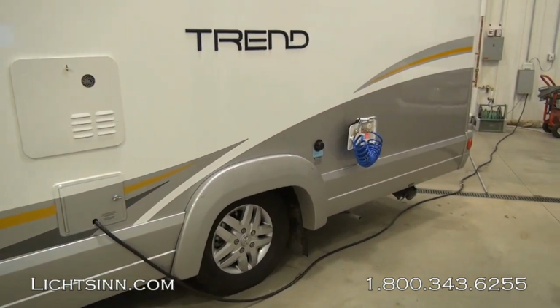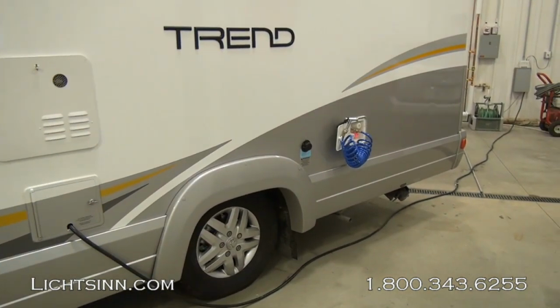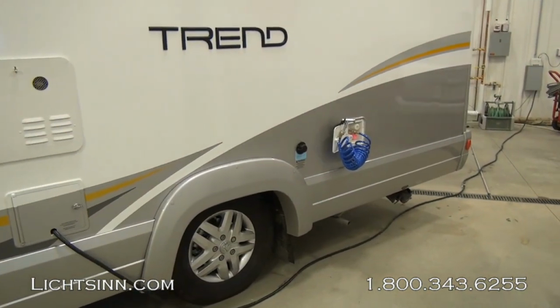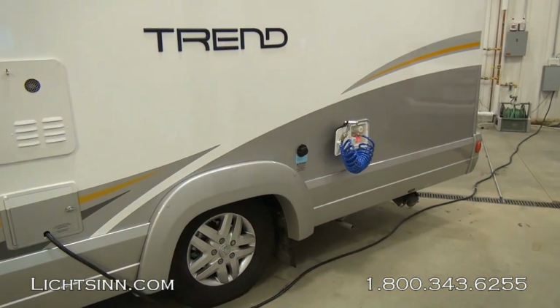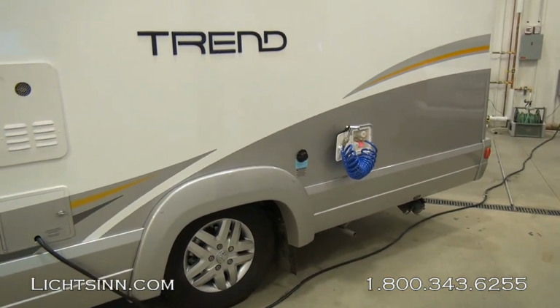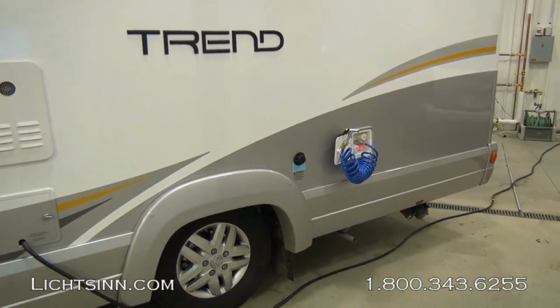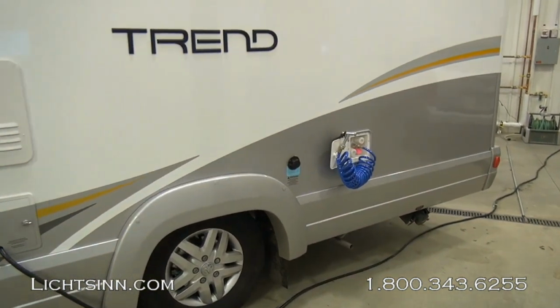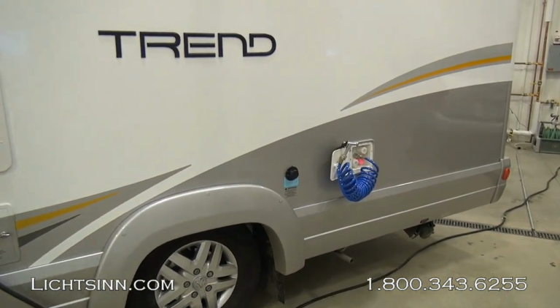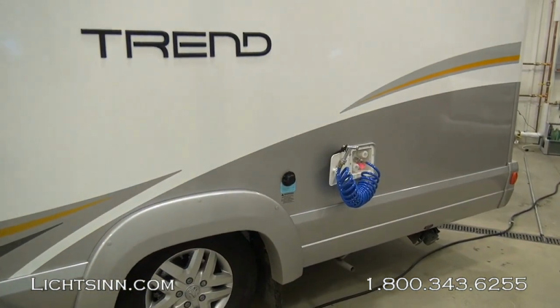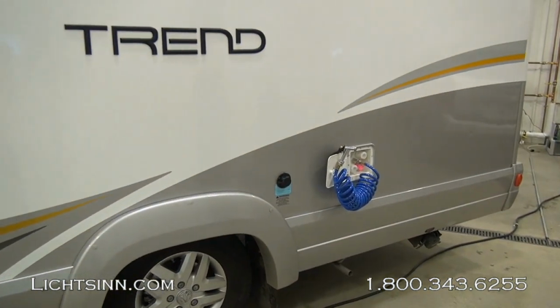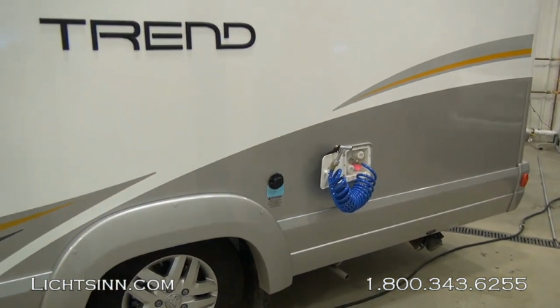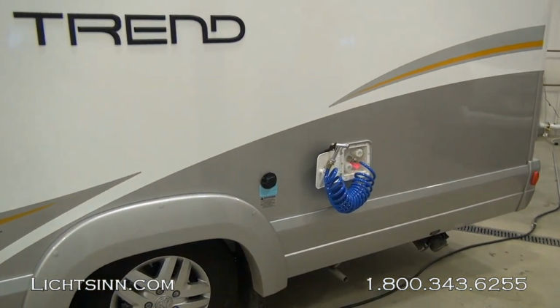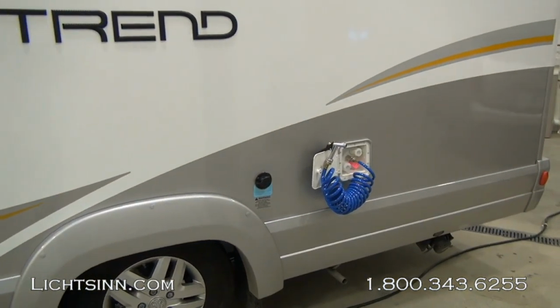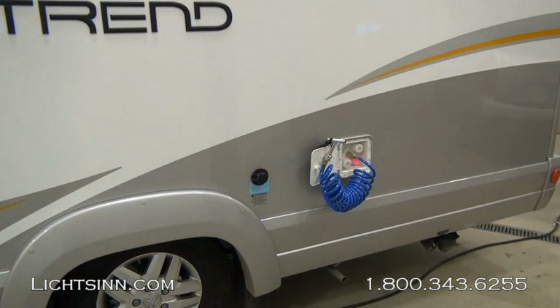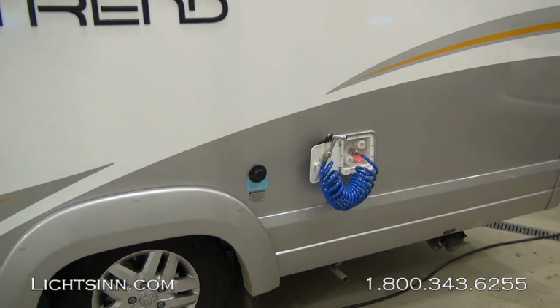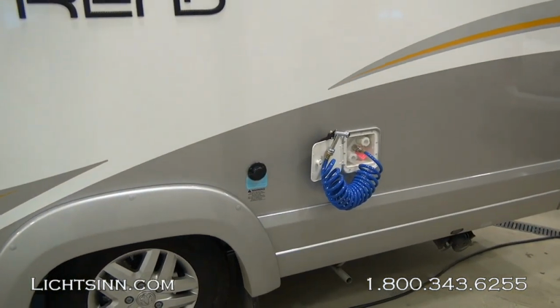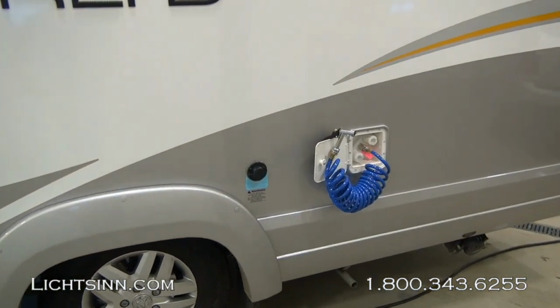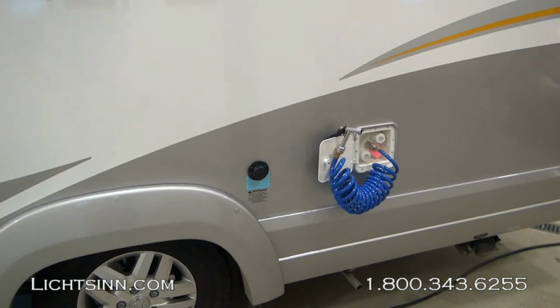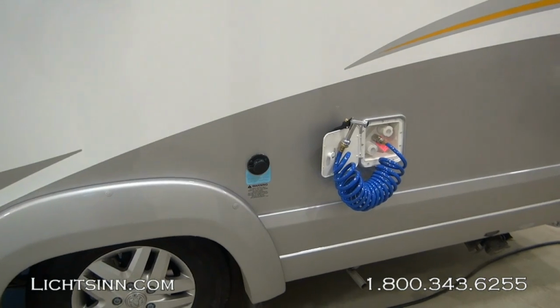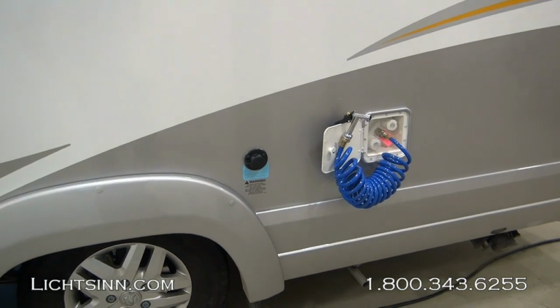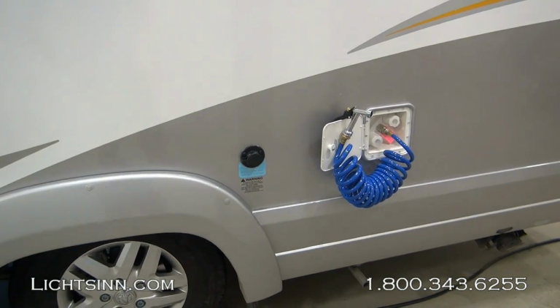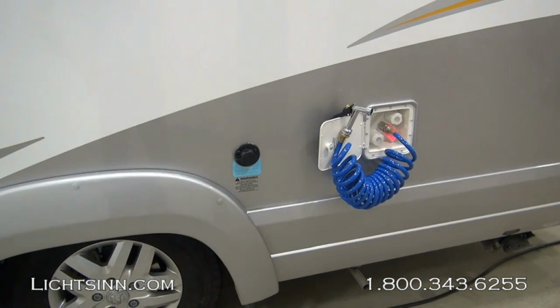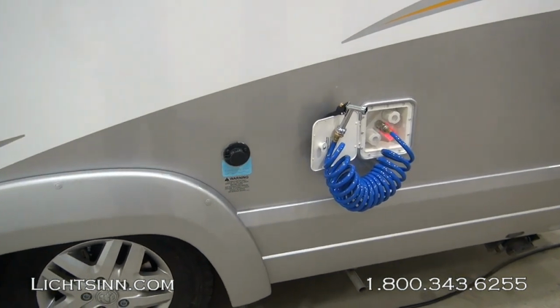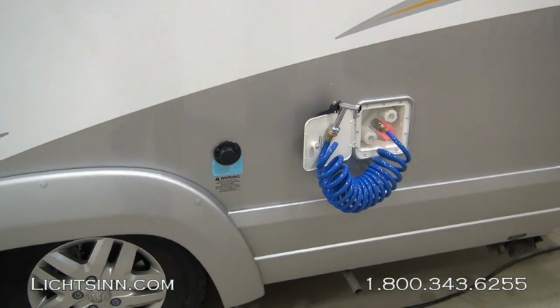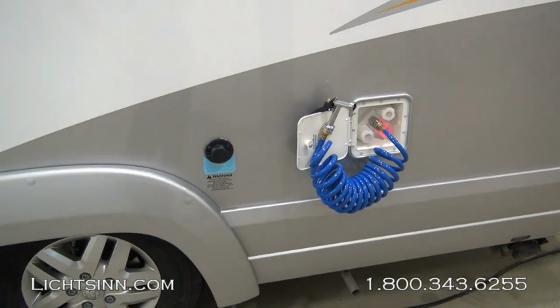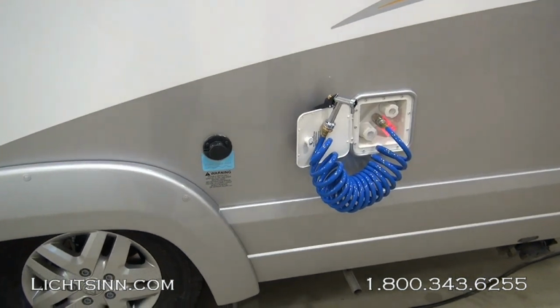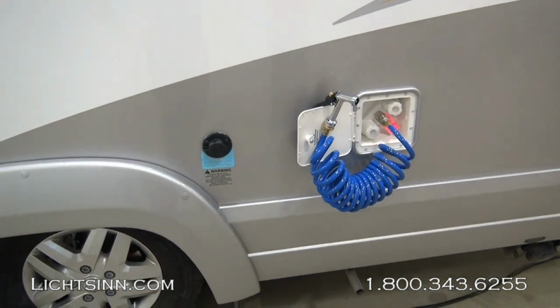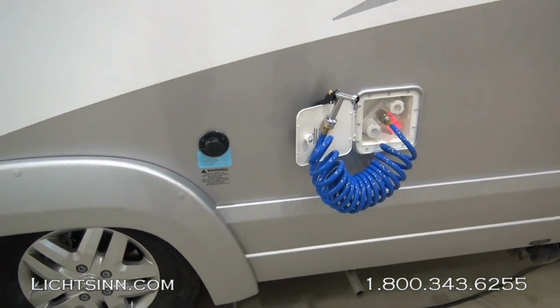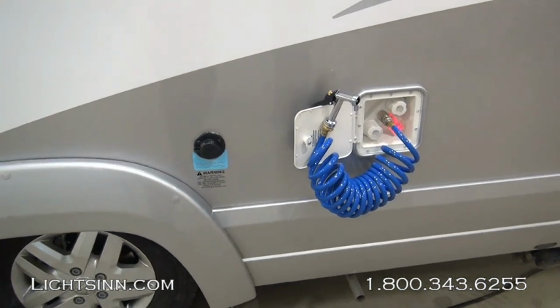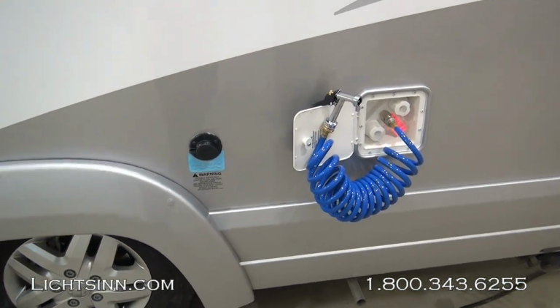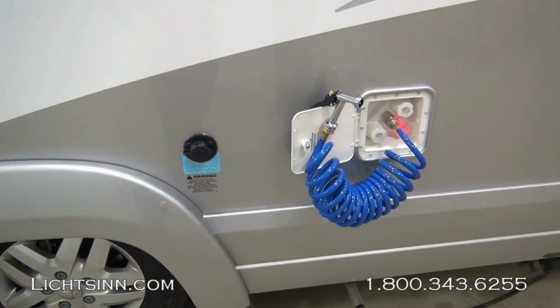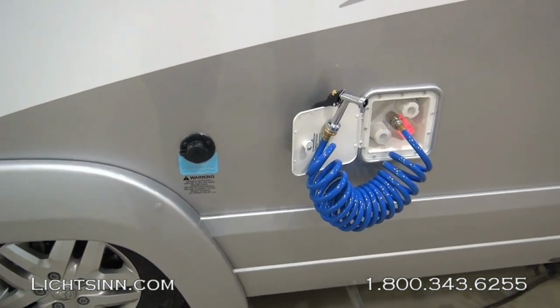The Winnebago Trend and Itasca Viva 23L are identical all the way down to features, quality, content, and price.